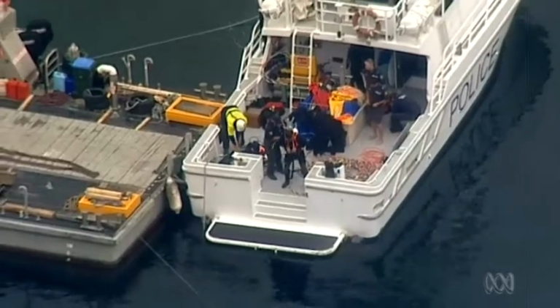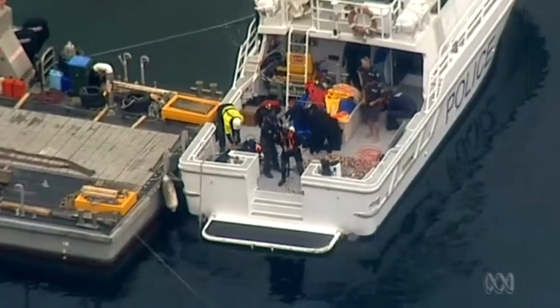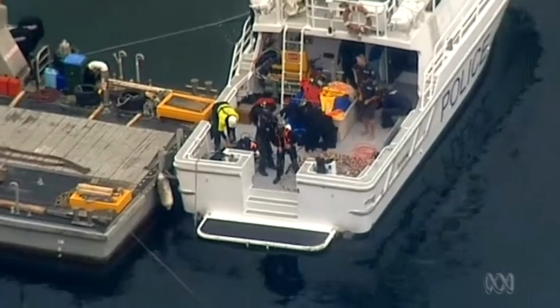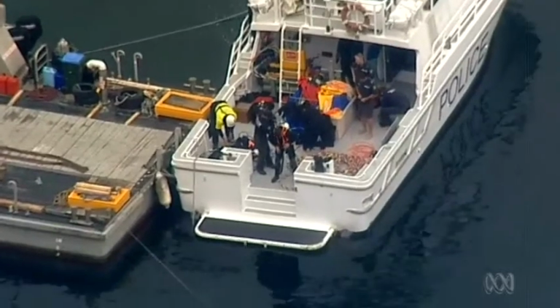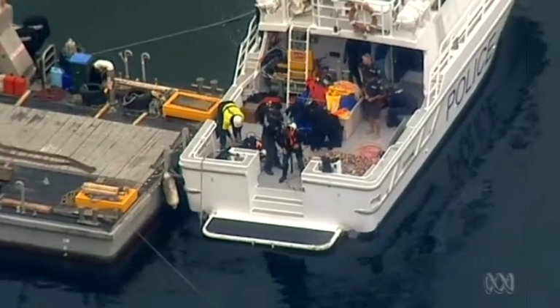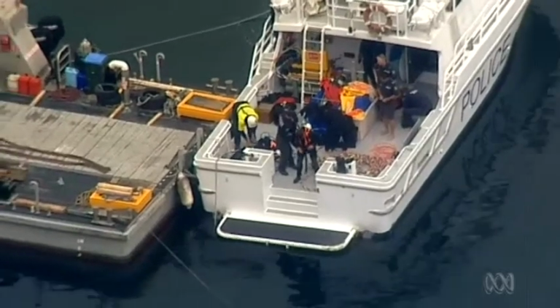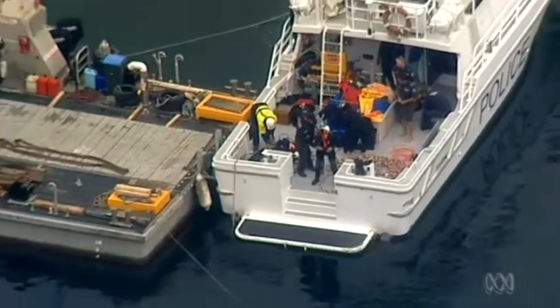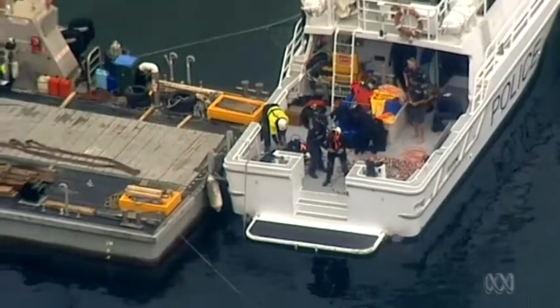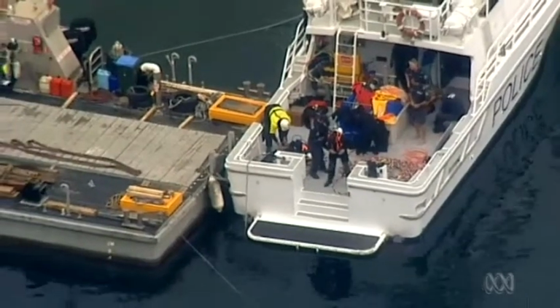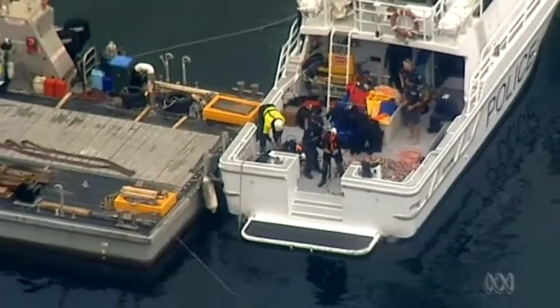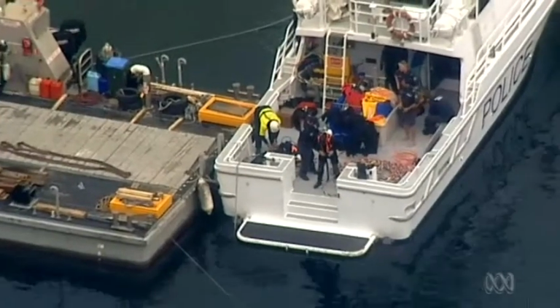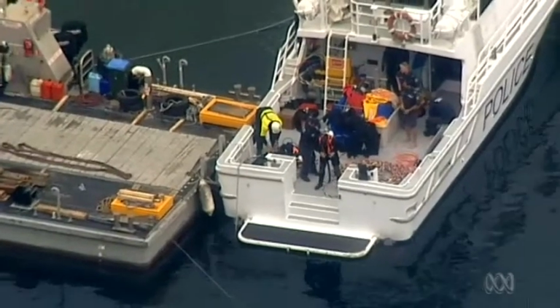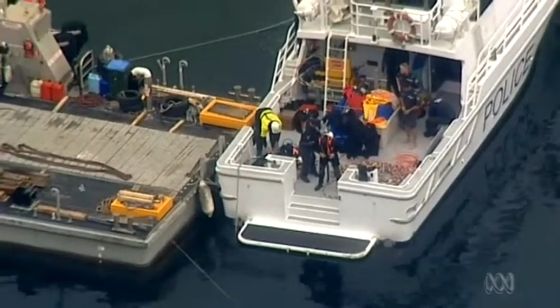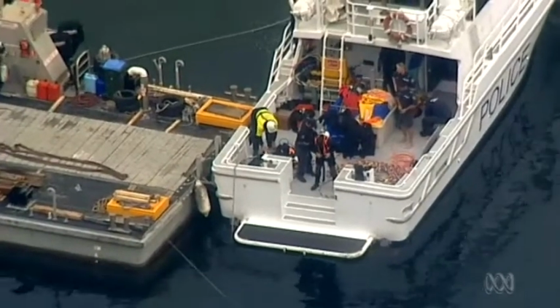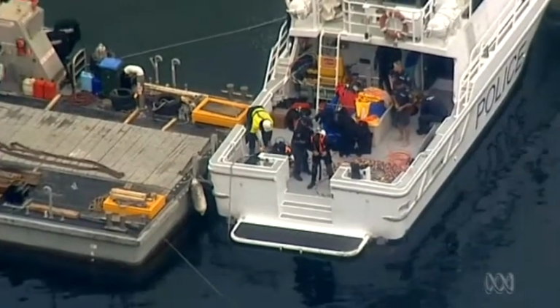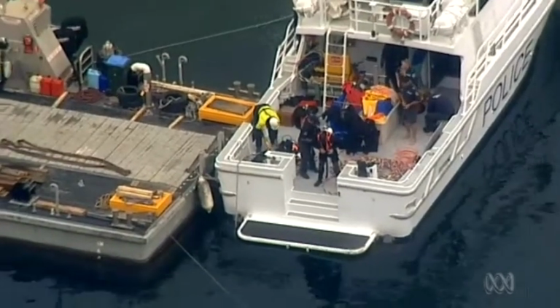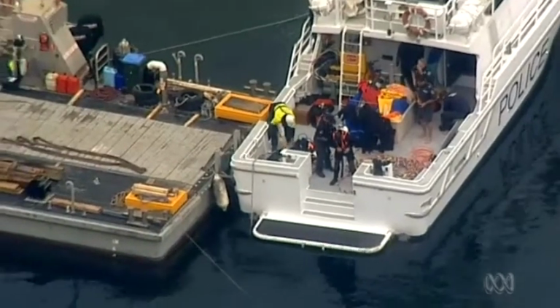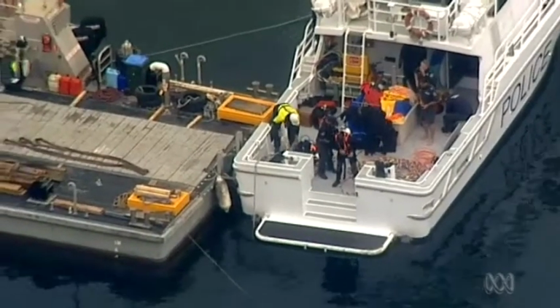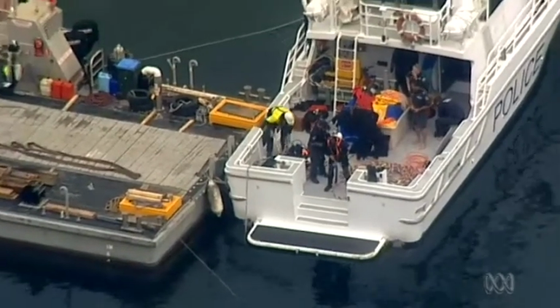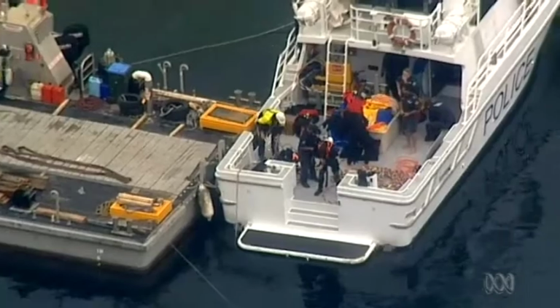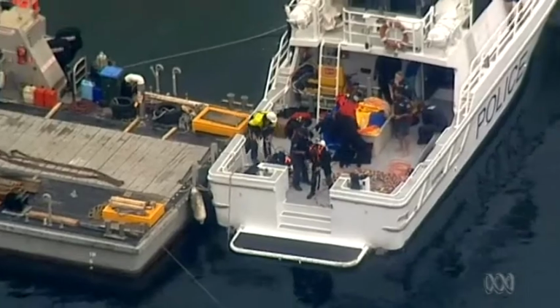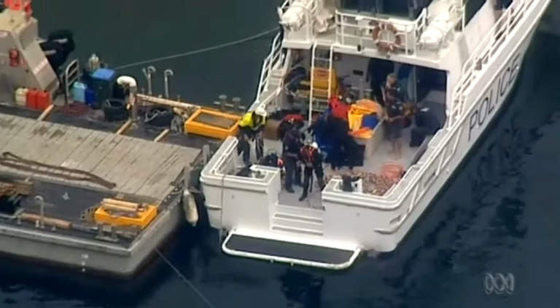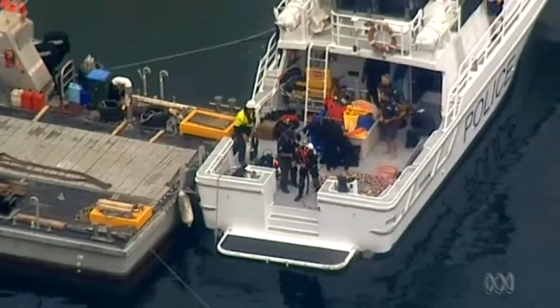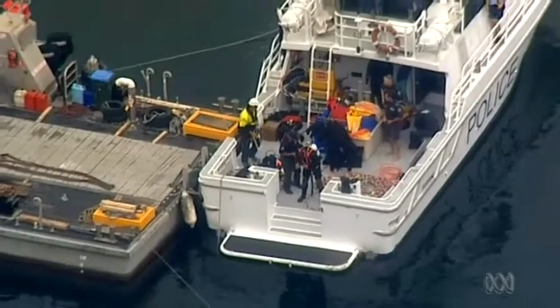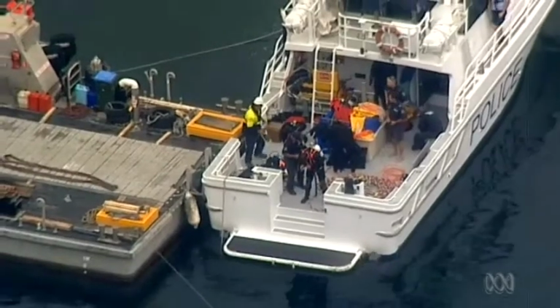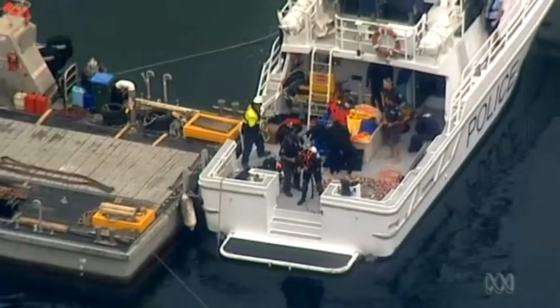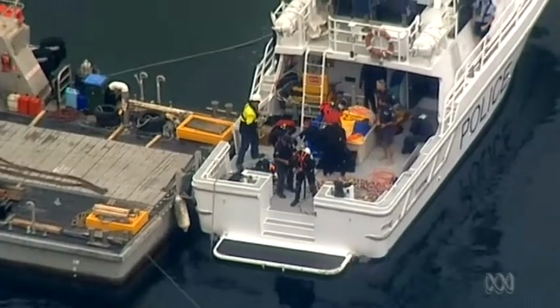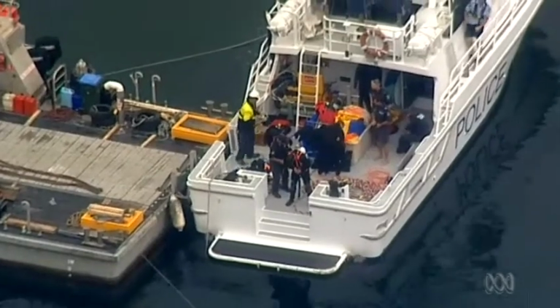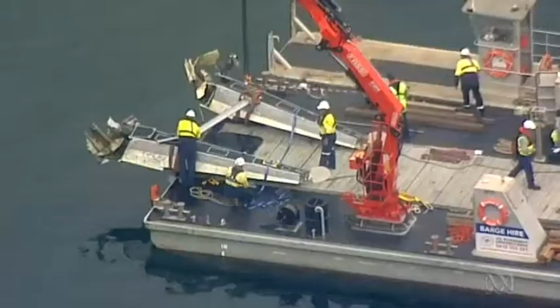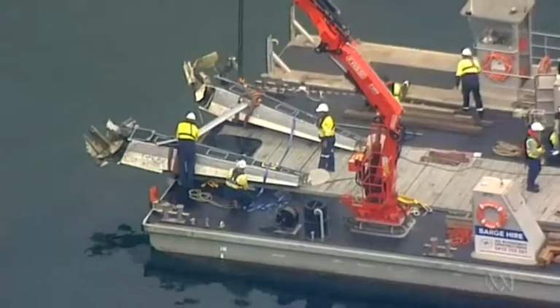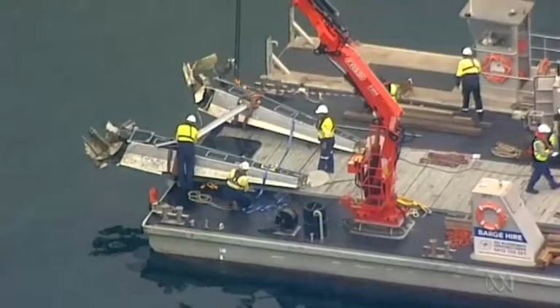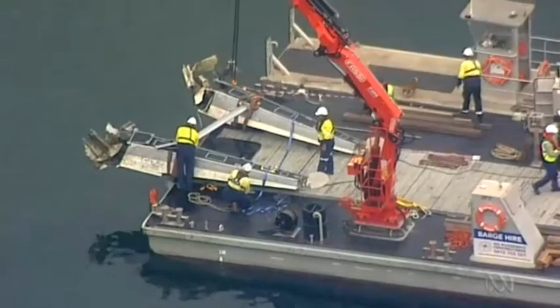At the boat ramp it will be met by New South Wales Police and Australian Transport Safety Bureau investigators. They will load it onto a truck and it will be taken away to a nearby facility for further examination.